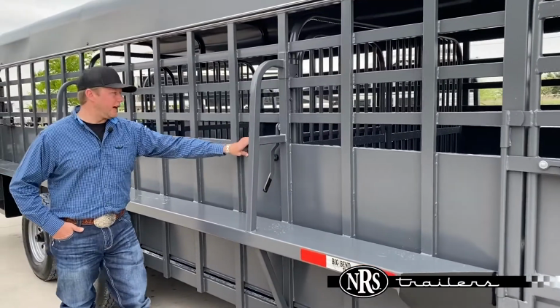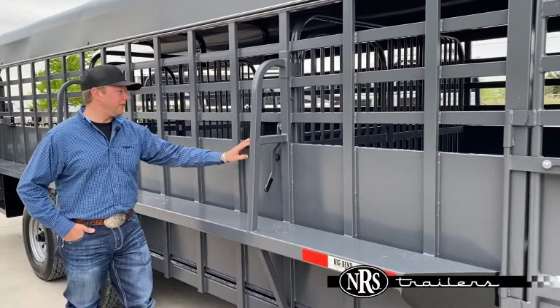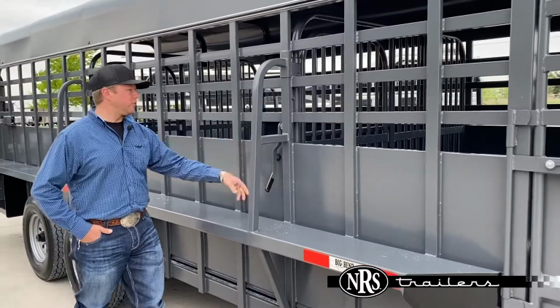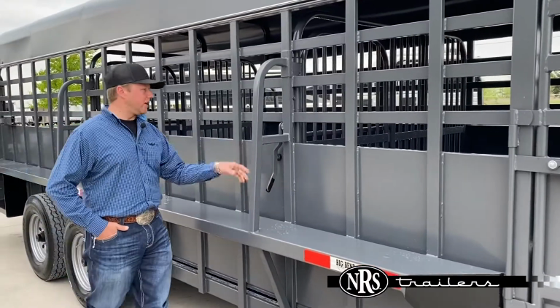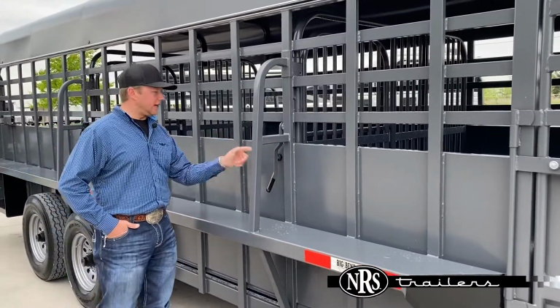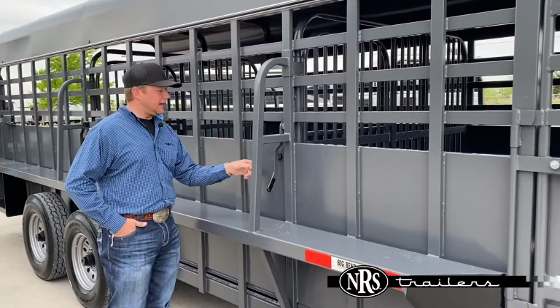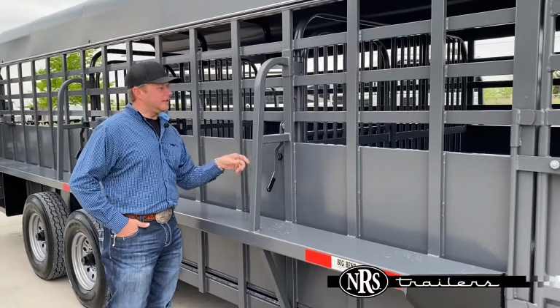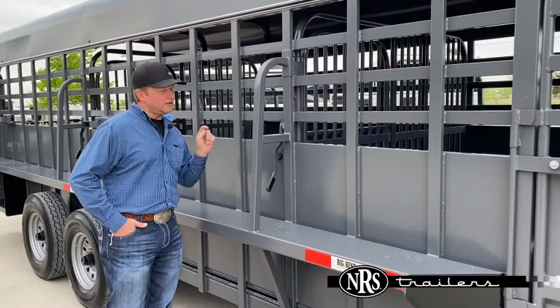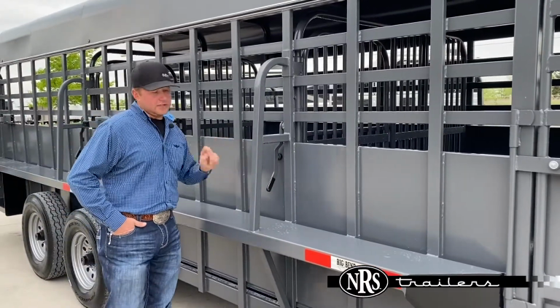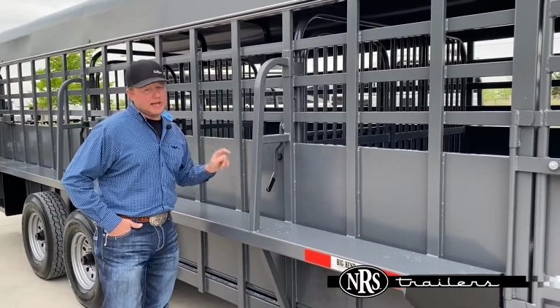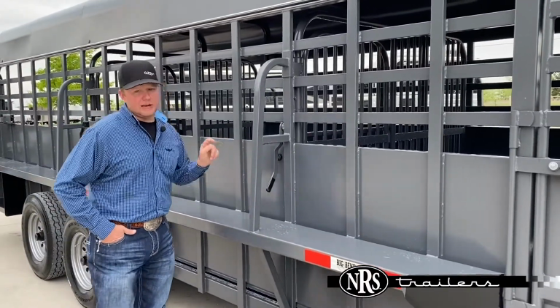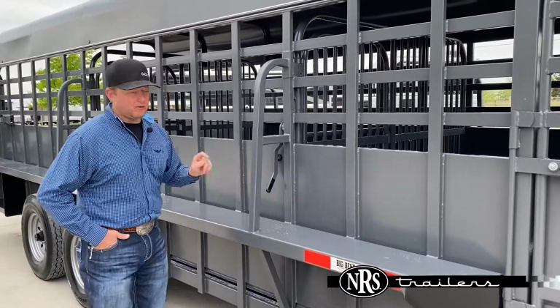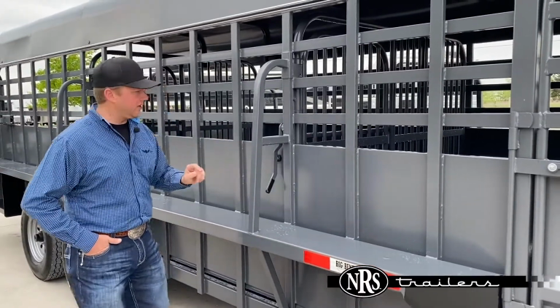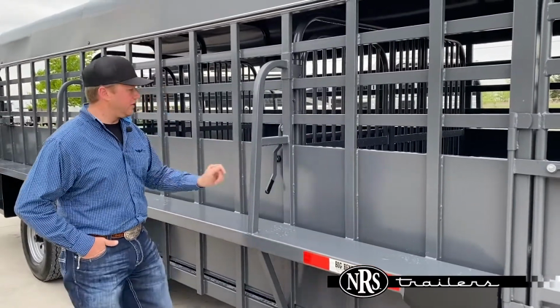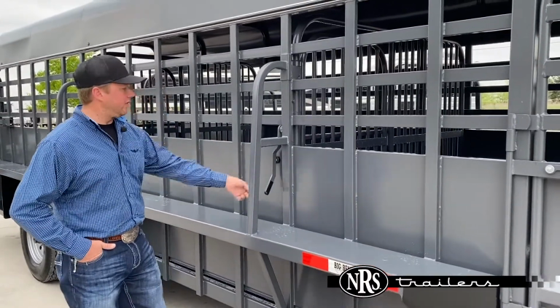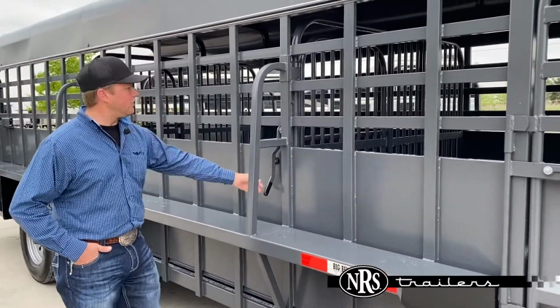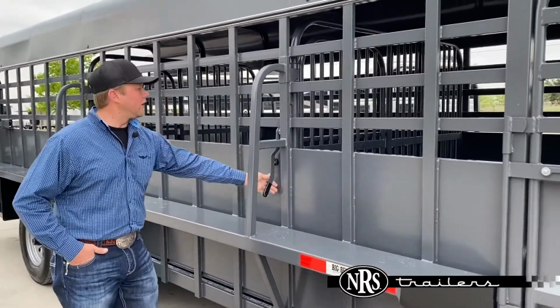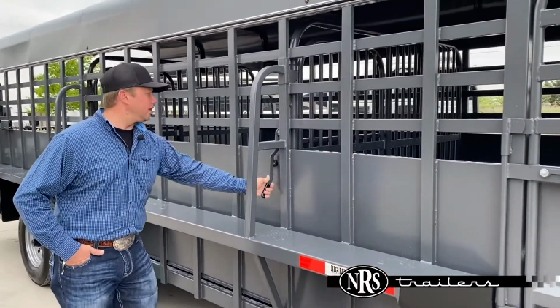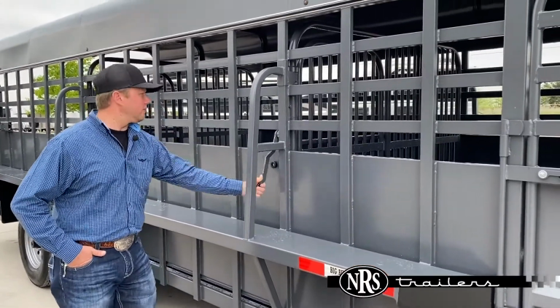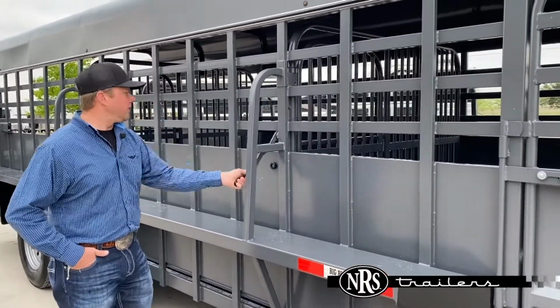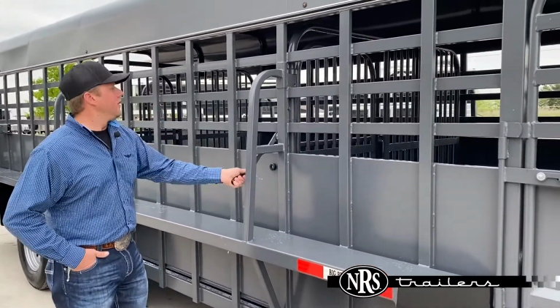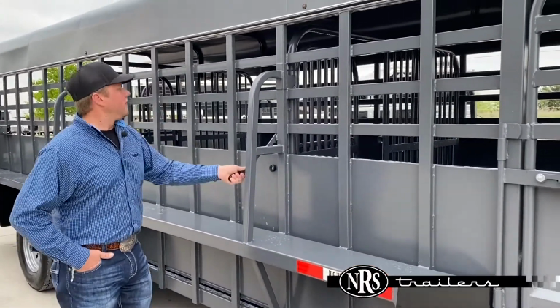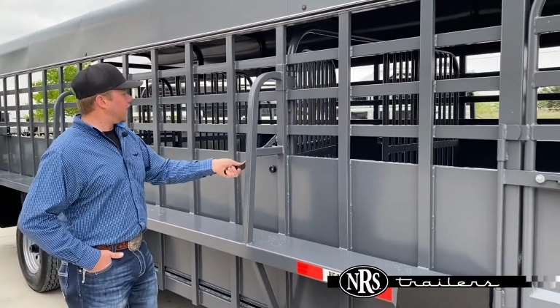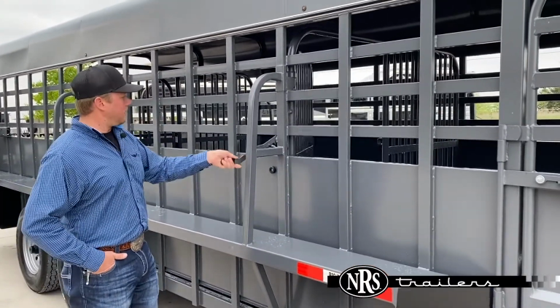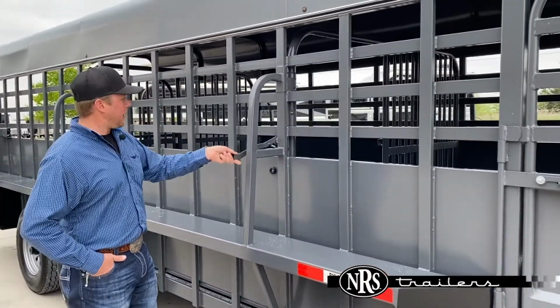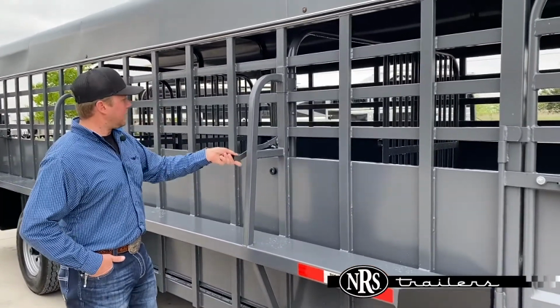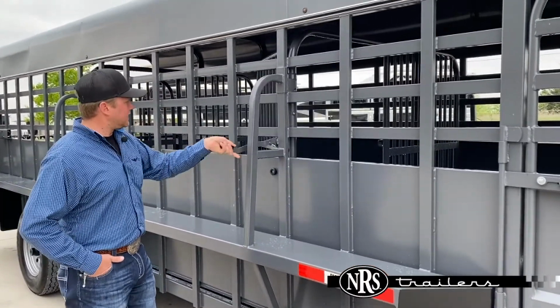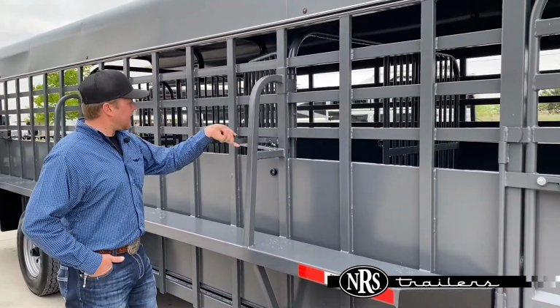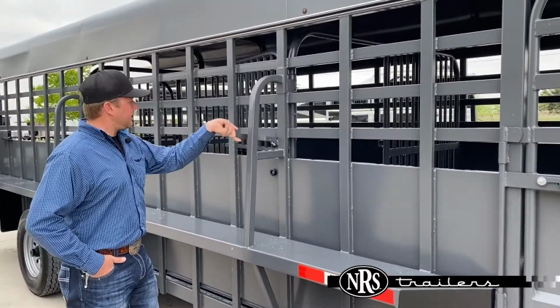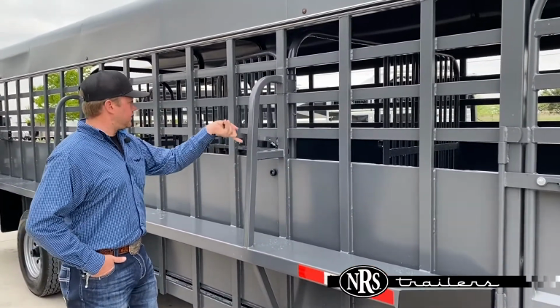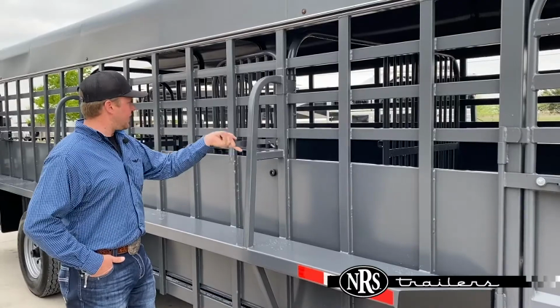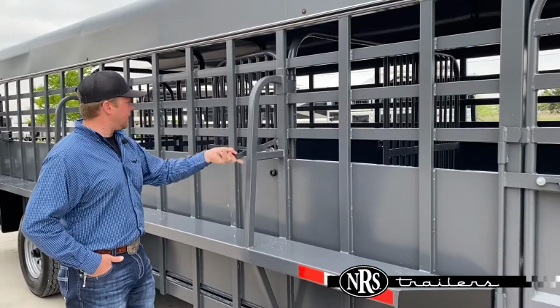All the cut gates on a Big Bend trailer will have the working gate. They're designed so you can work them from the outside of the trailer.